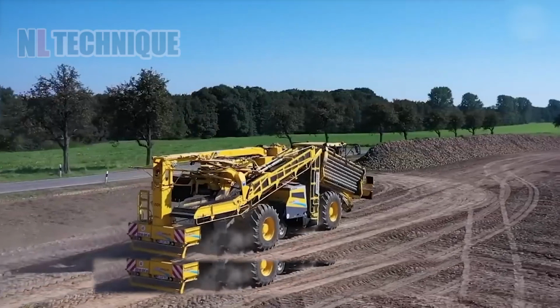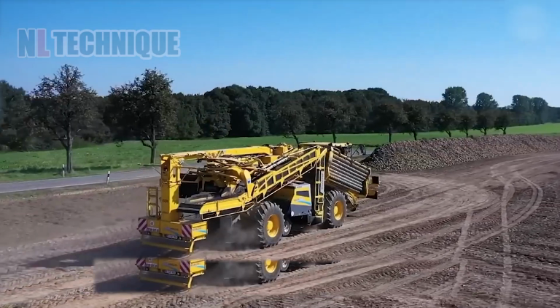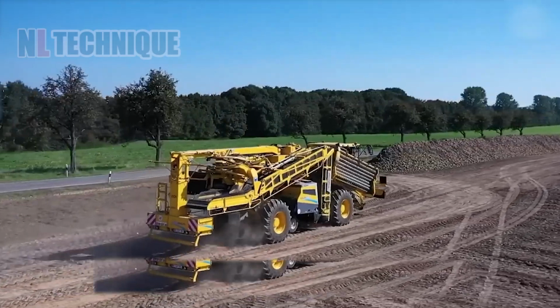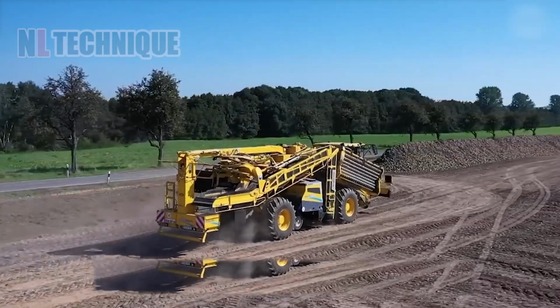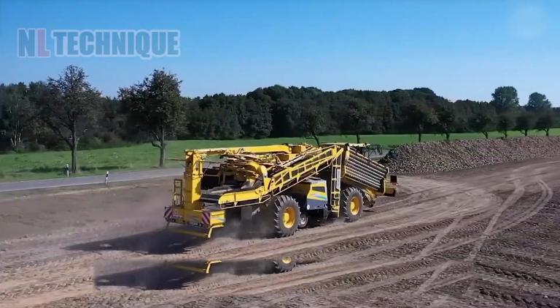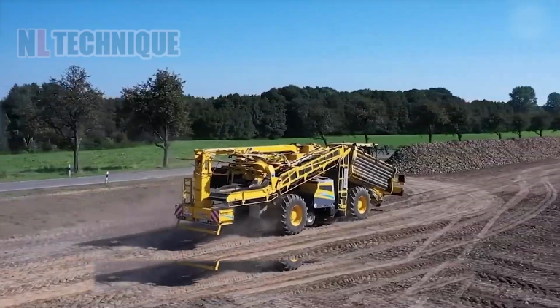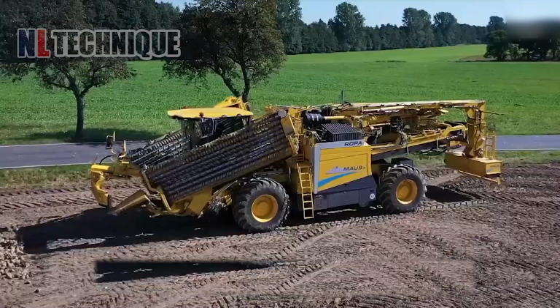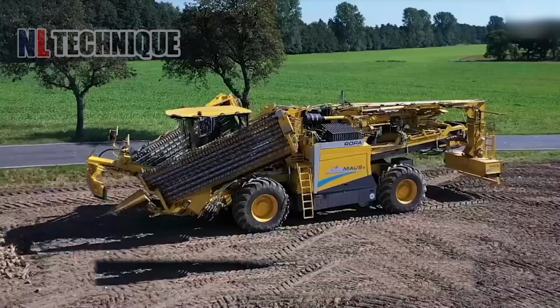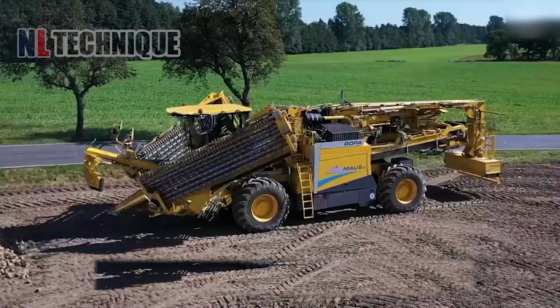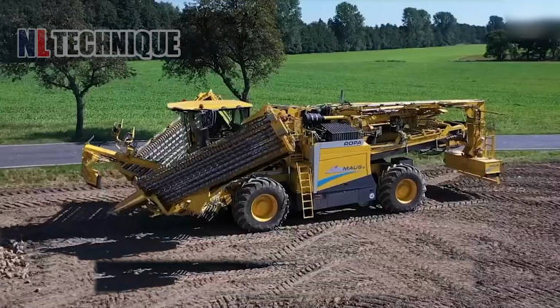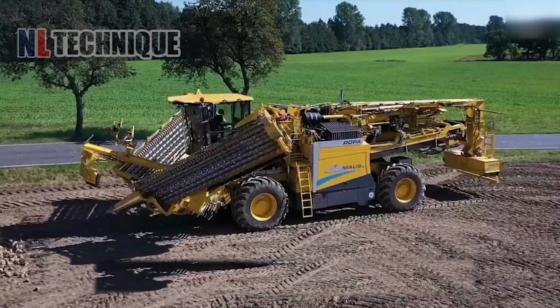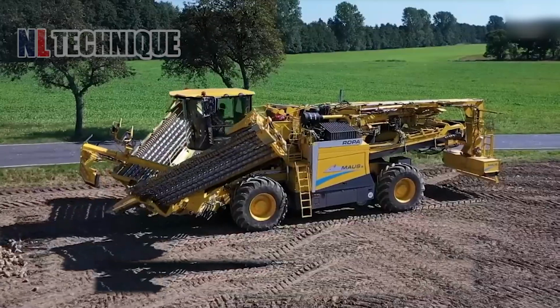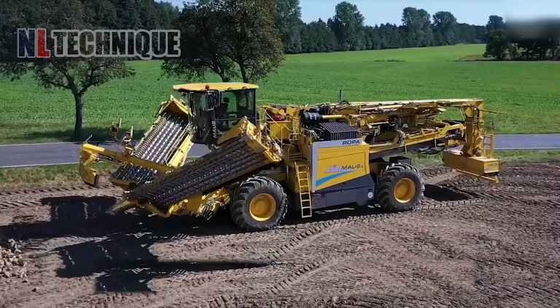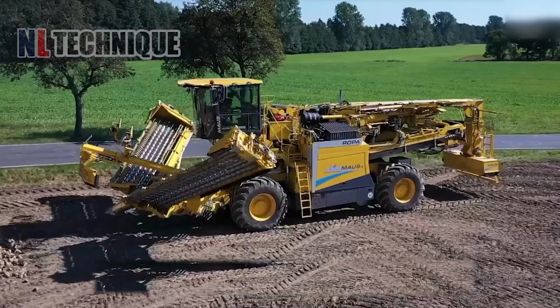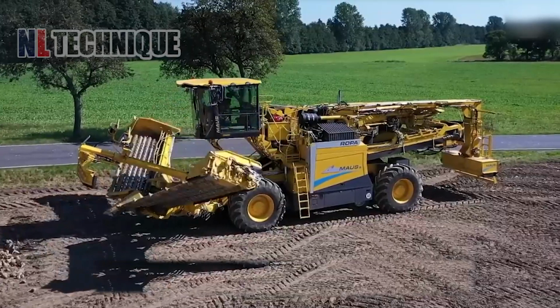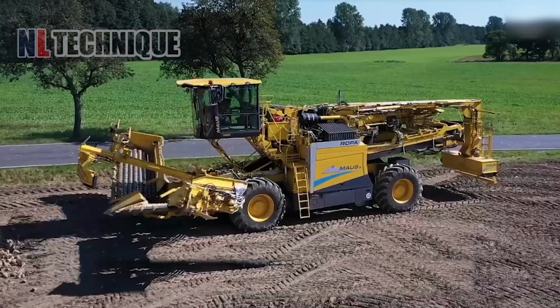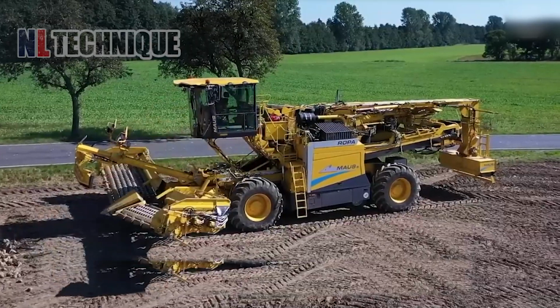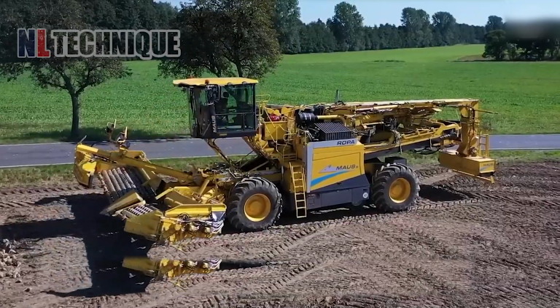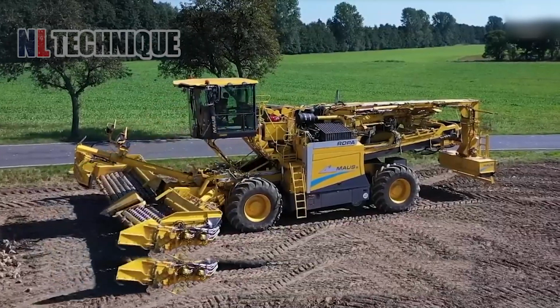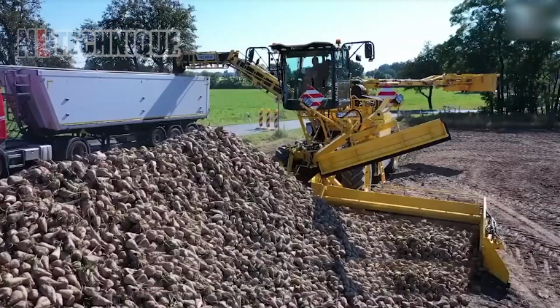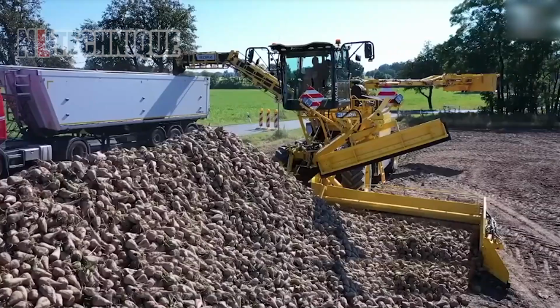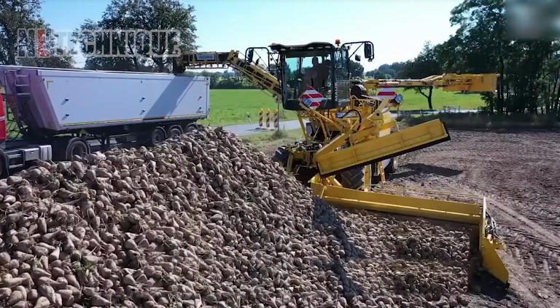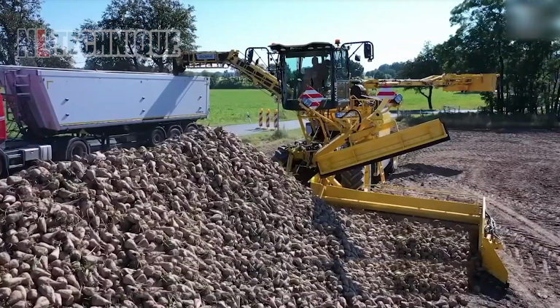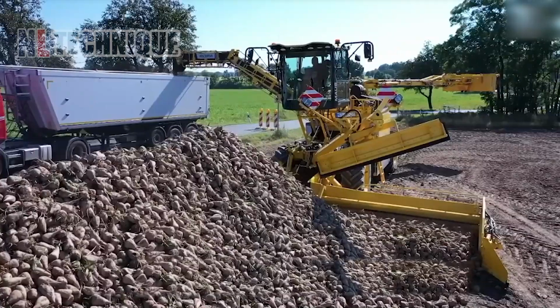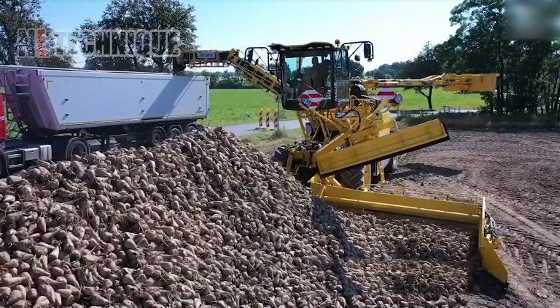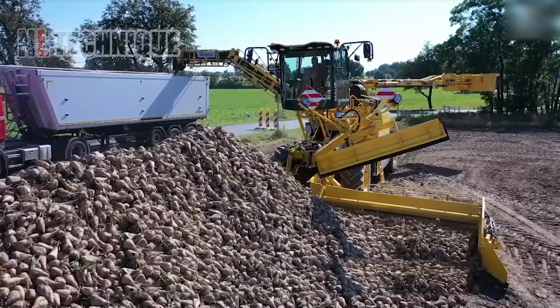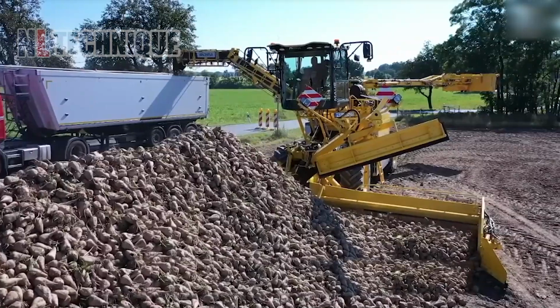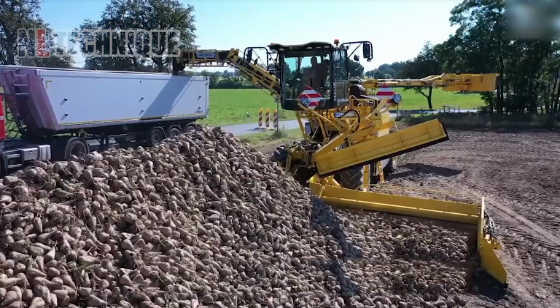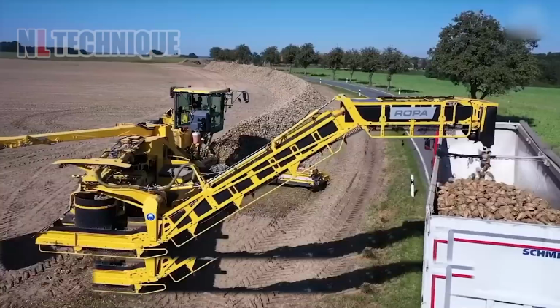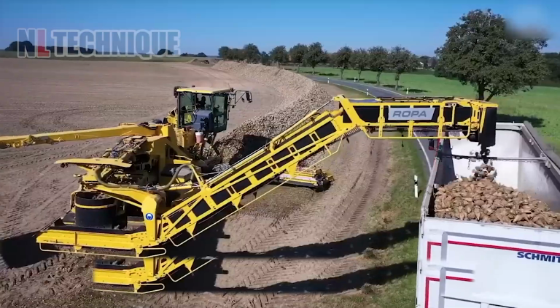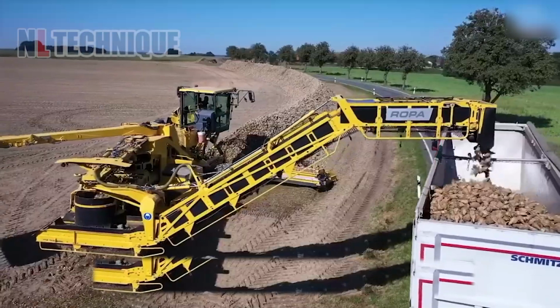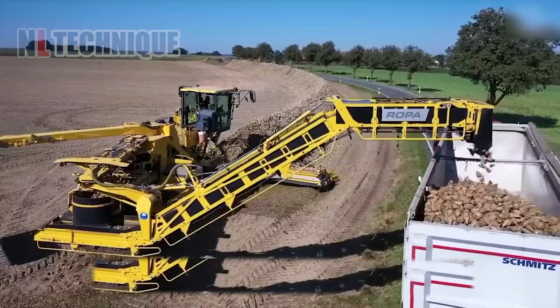Sweet potatoes are grouped into a mound and transported to the truck's bin, ready to go to the processing factory.